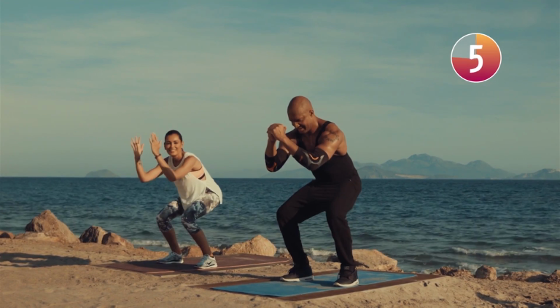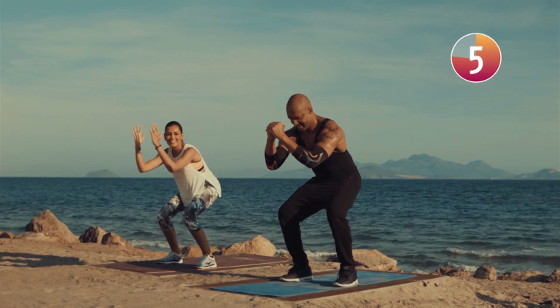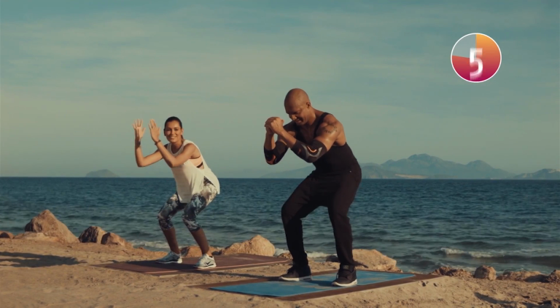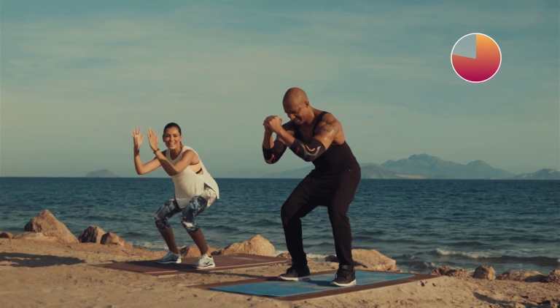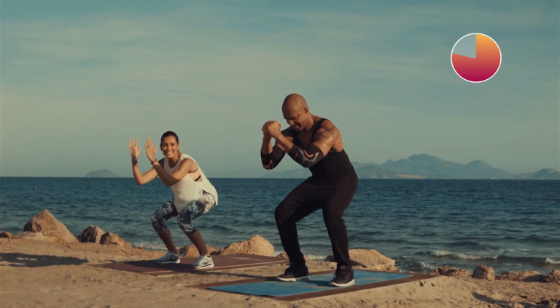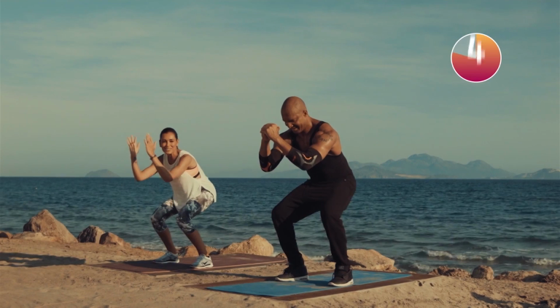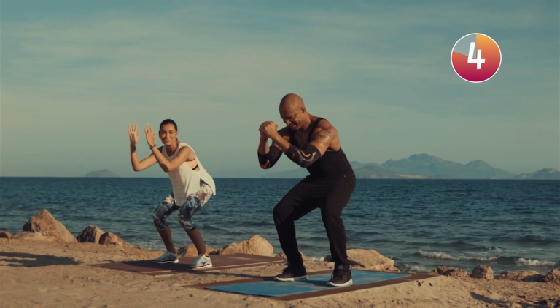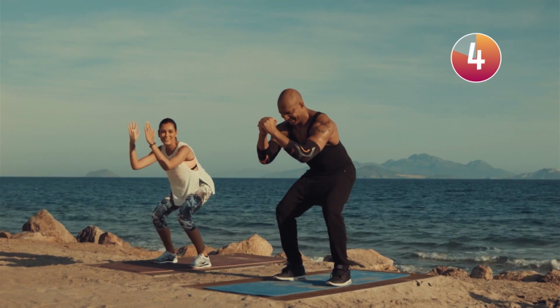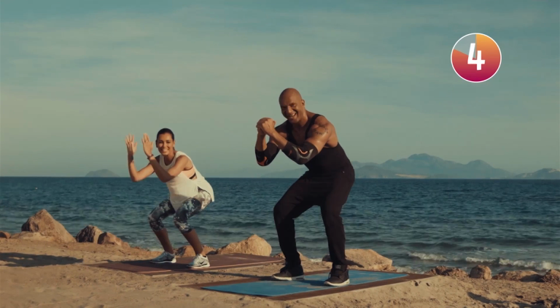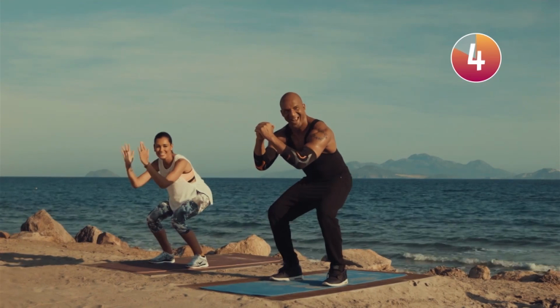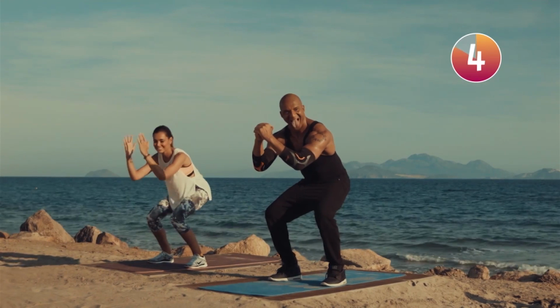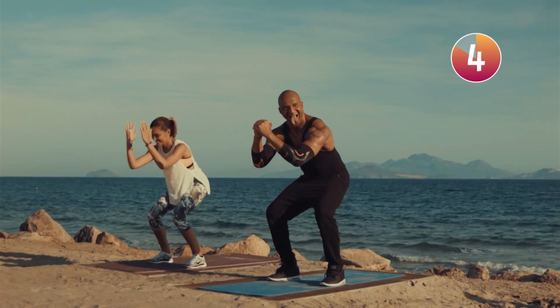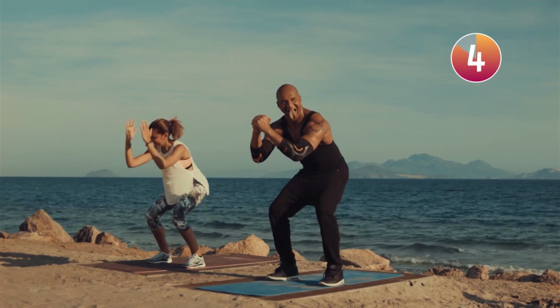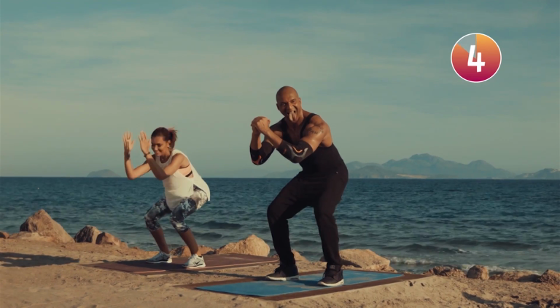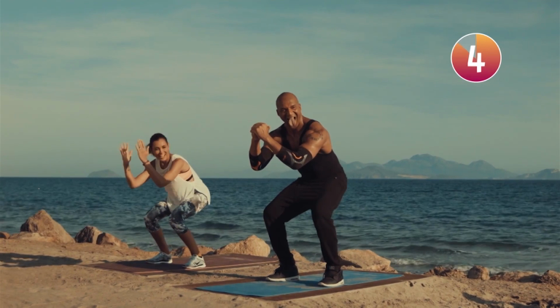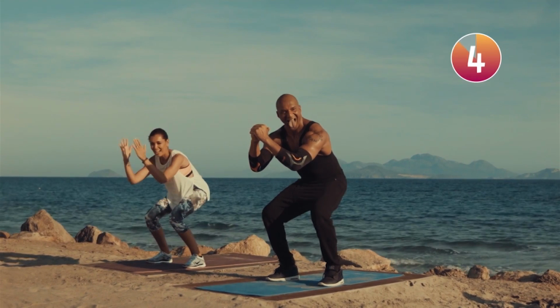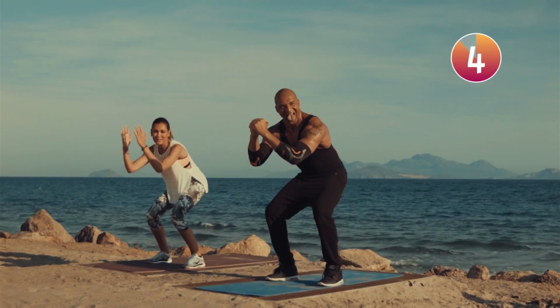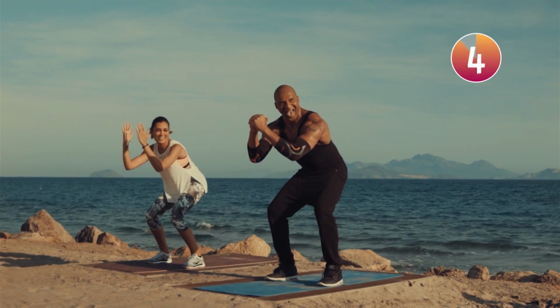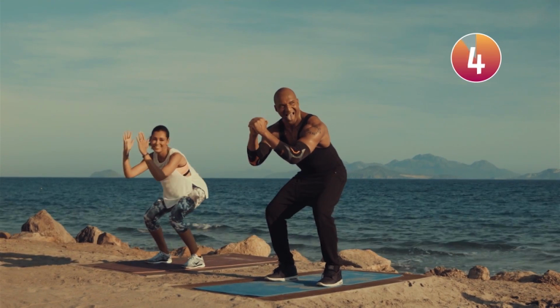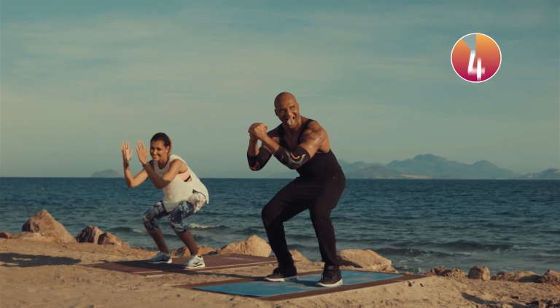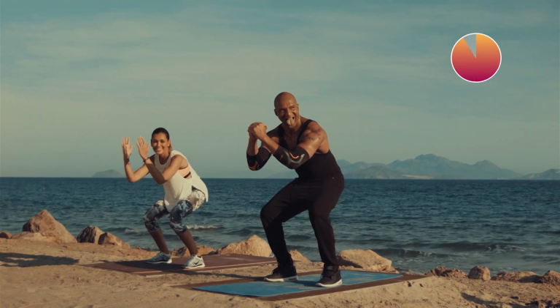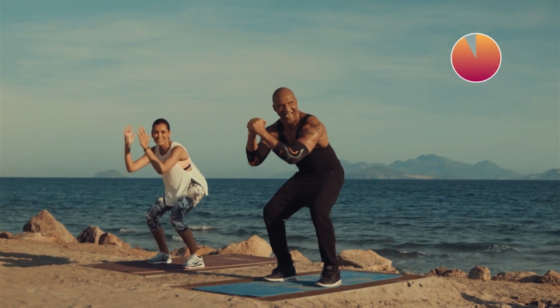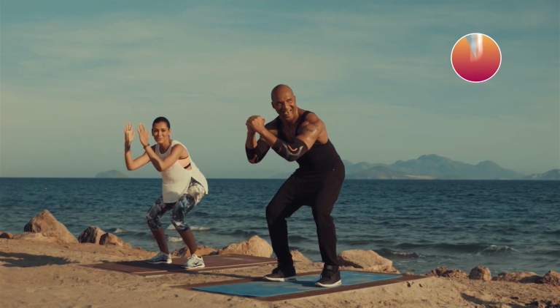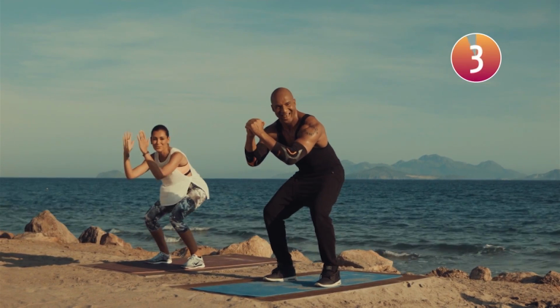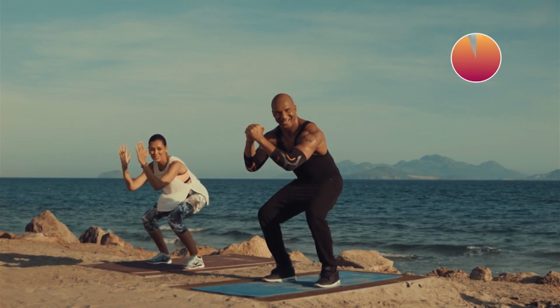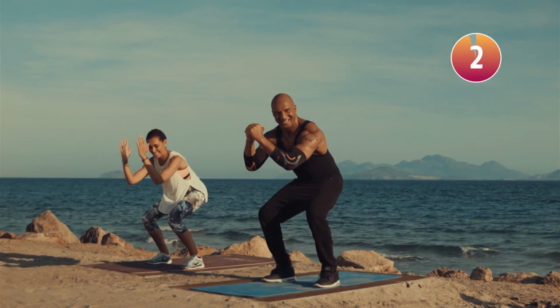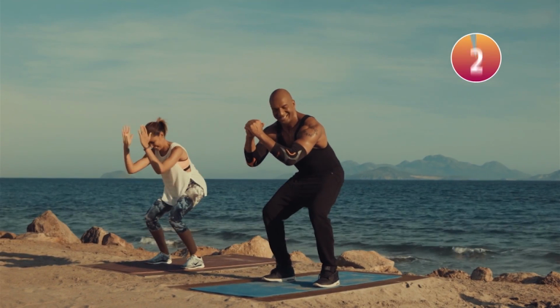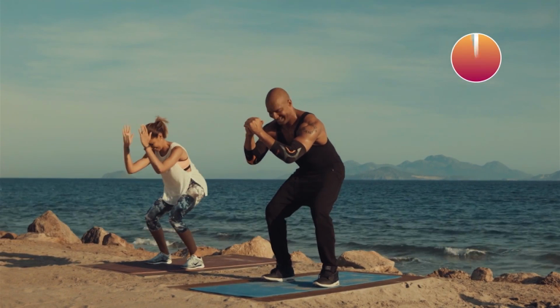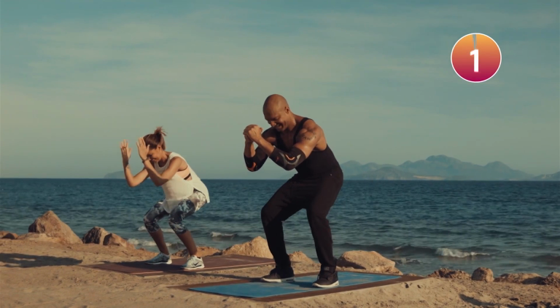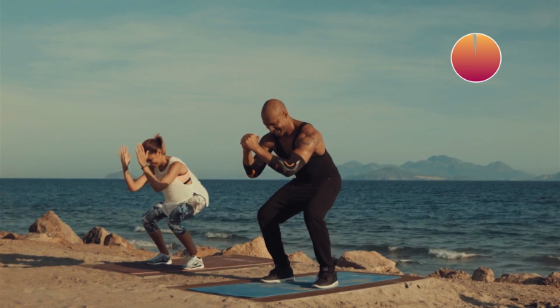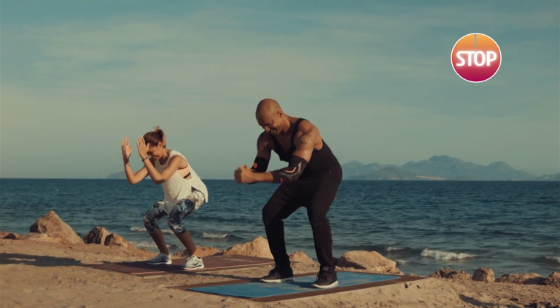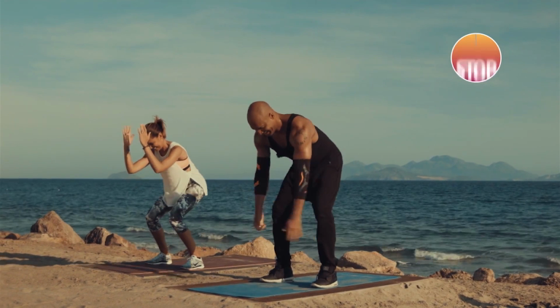Ich weiß, es tut weh, aber es tut gut! Three, two, one, stop!